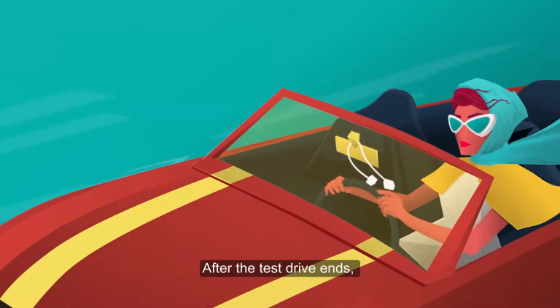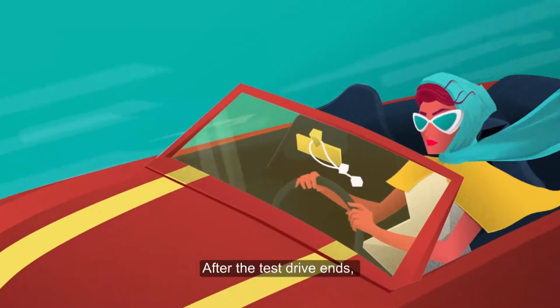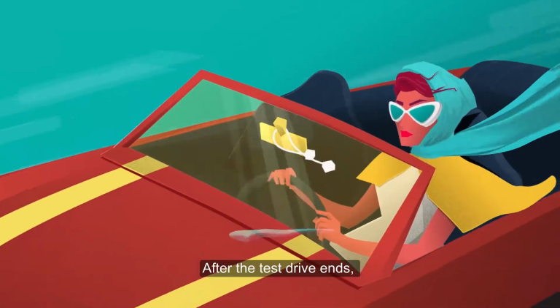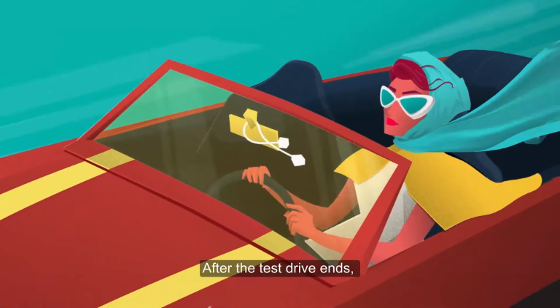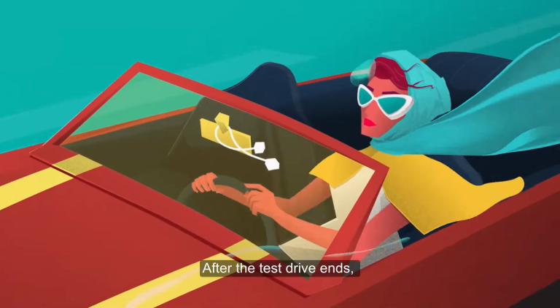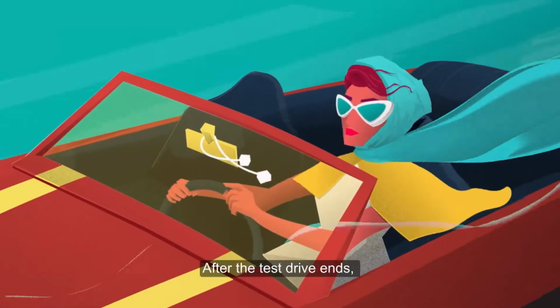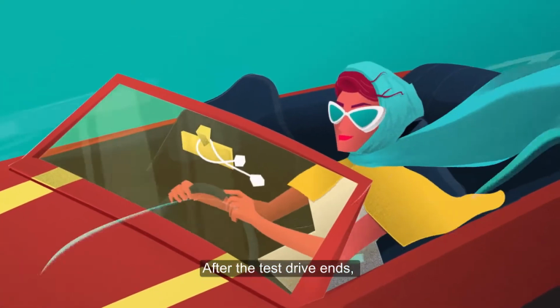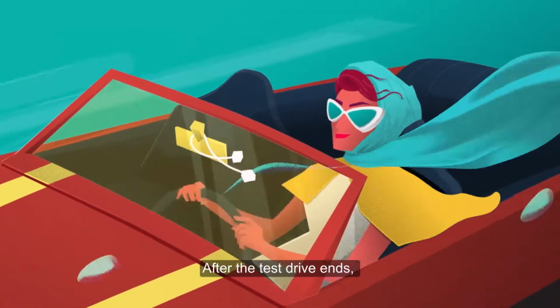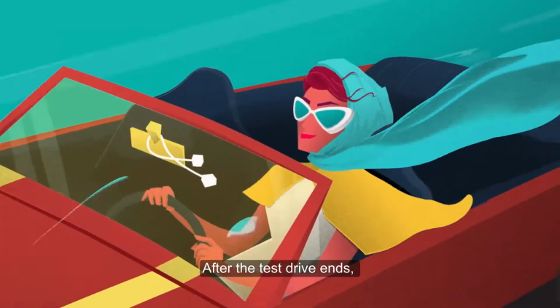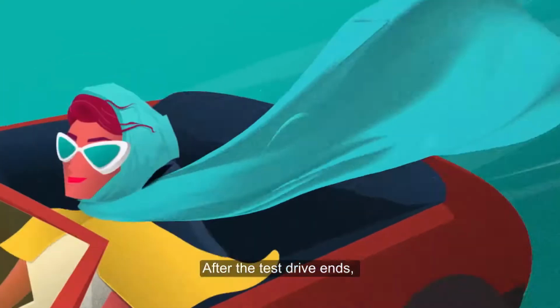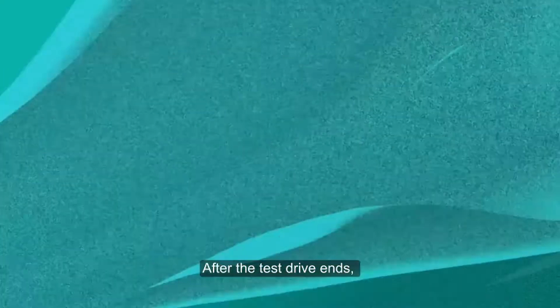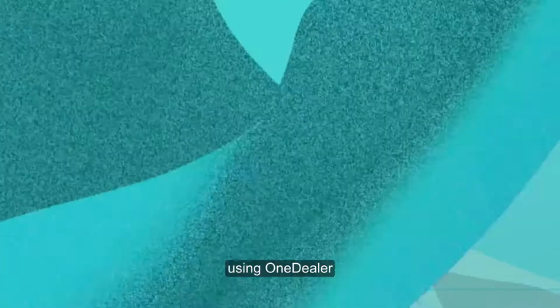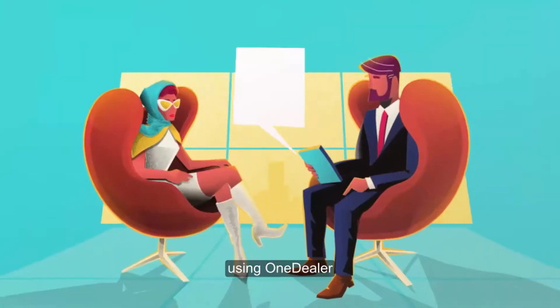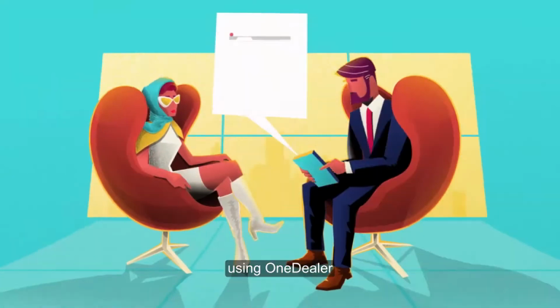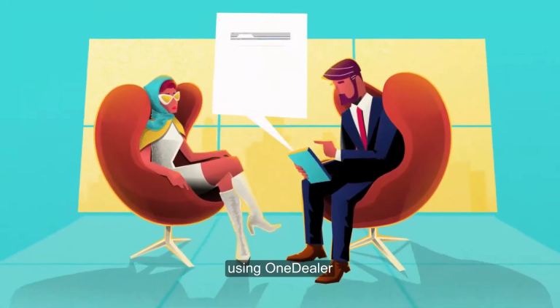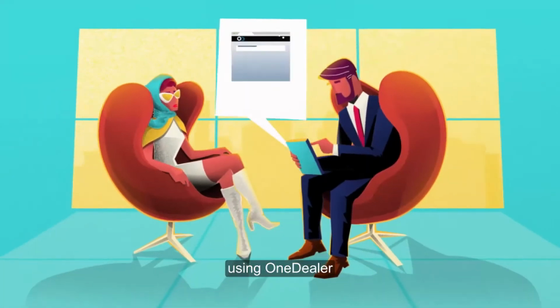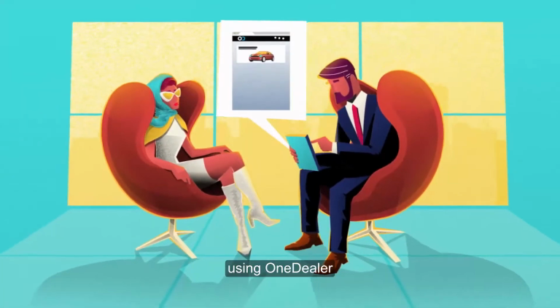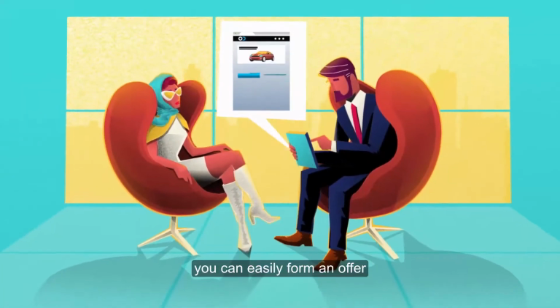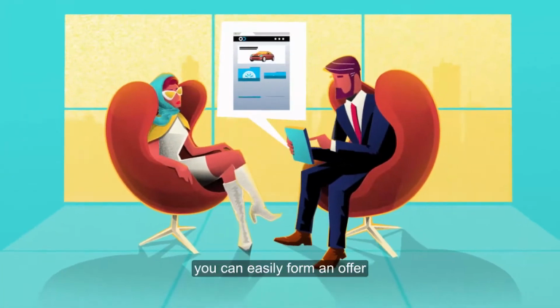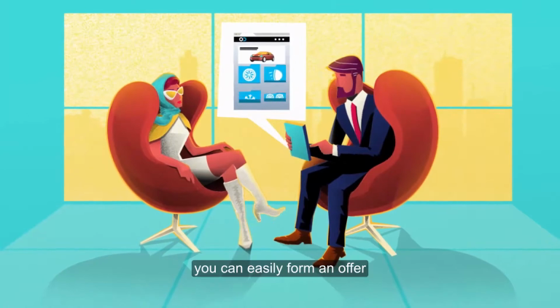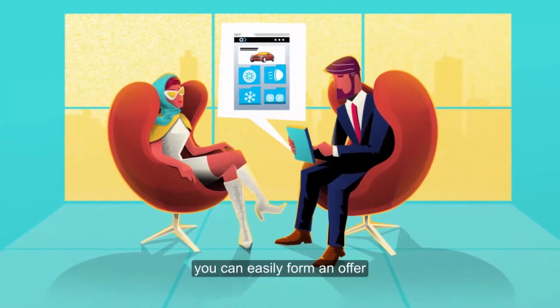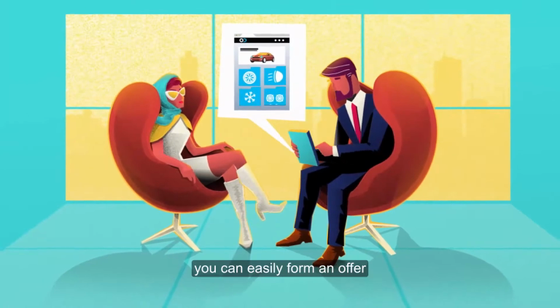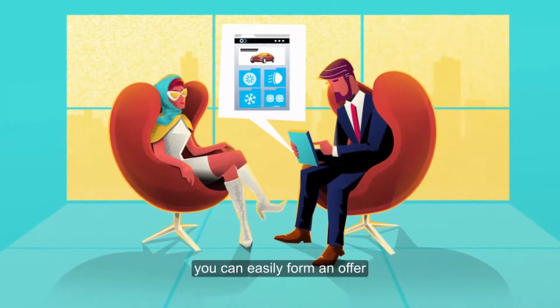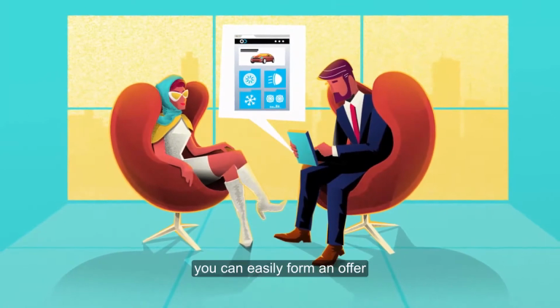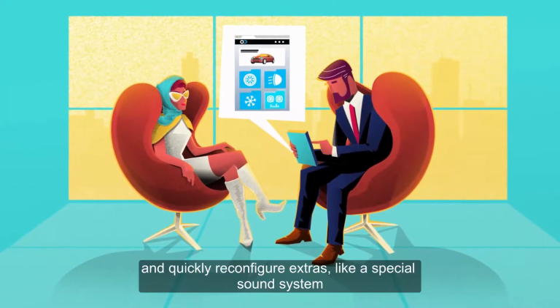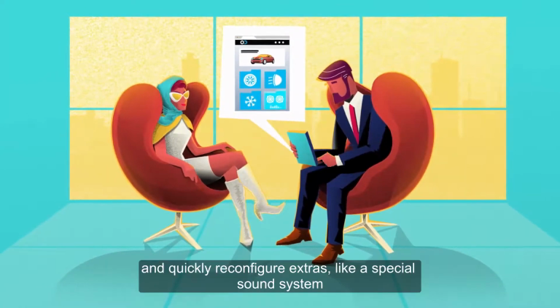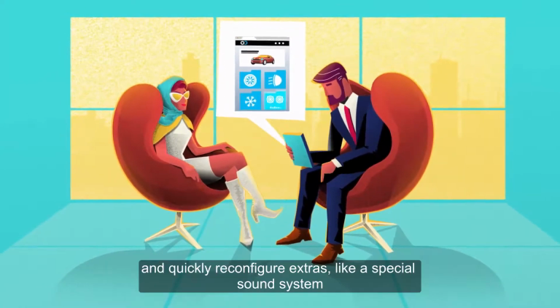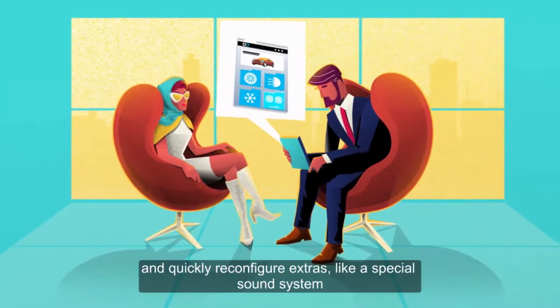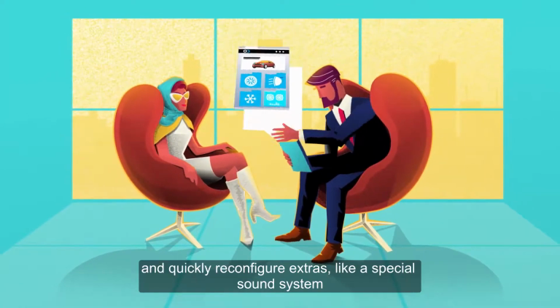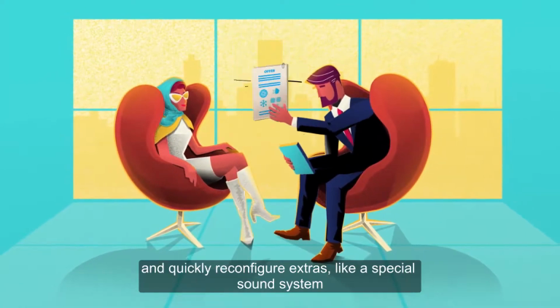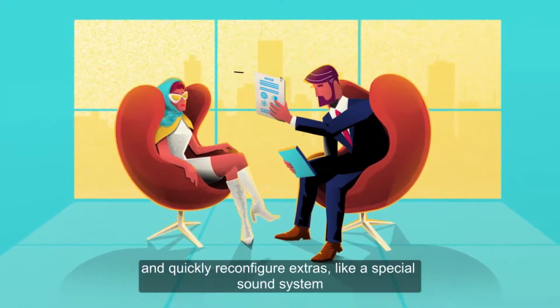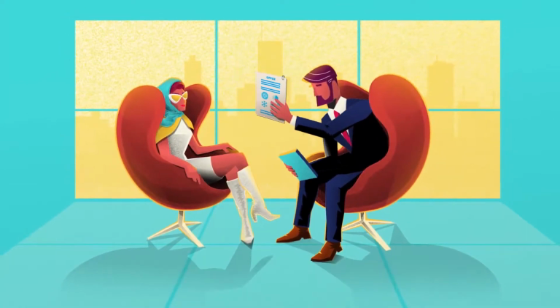After the test drive ends, using OneDealer, you can easily form an offer and quickly reconfigure extras like a special sound system.